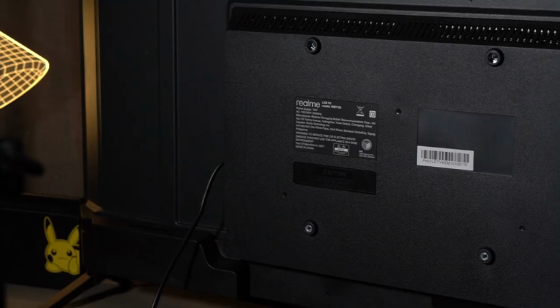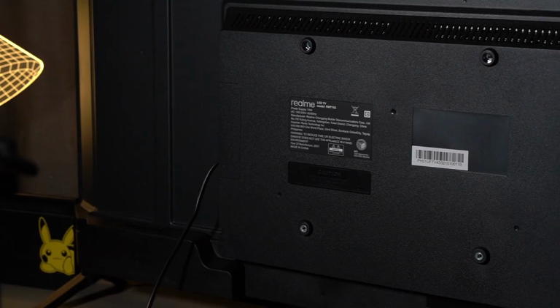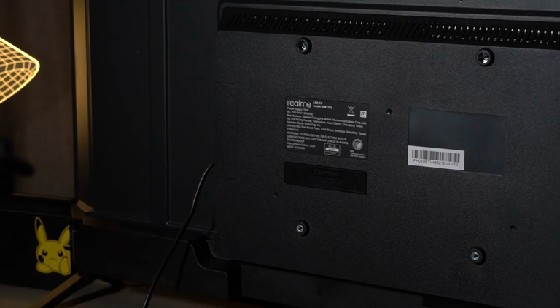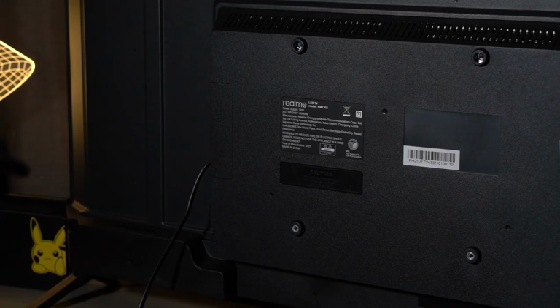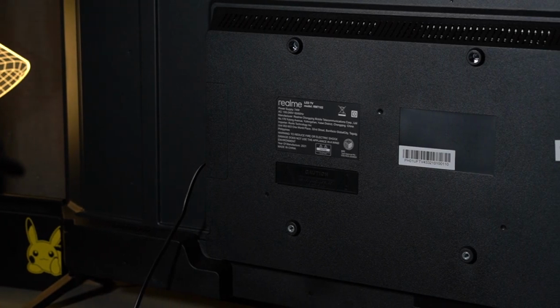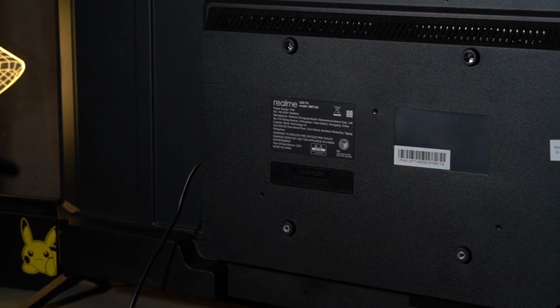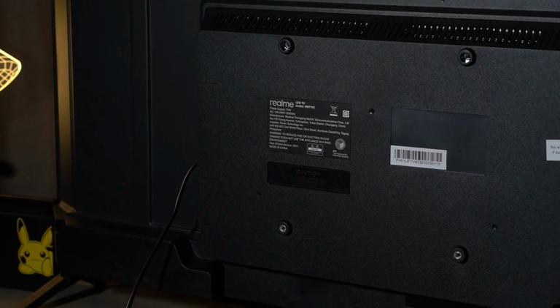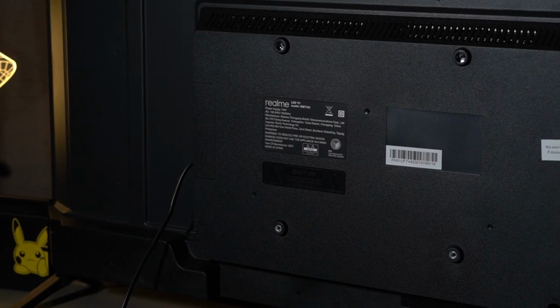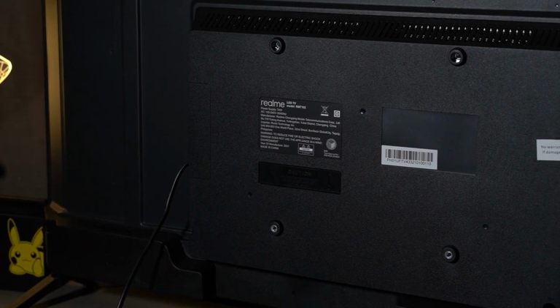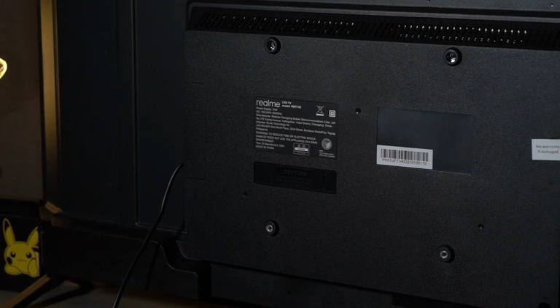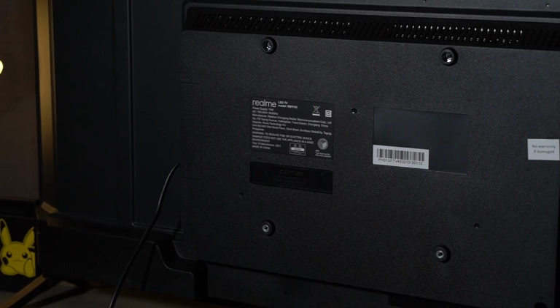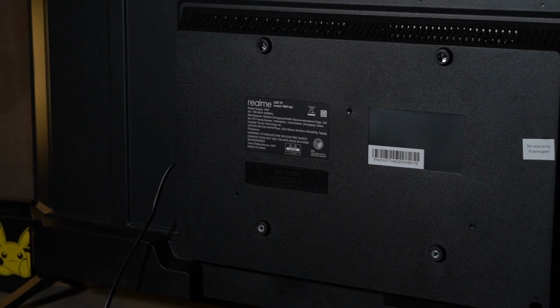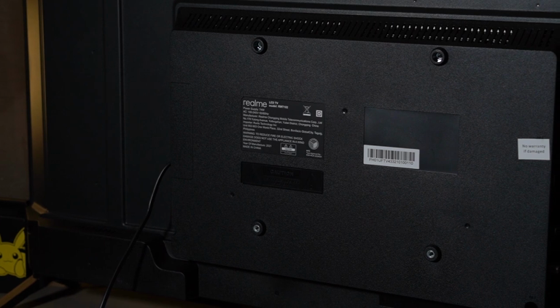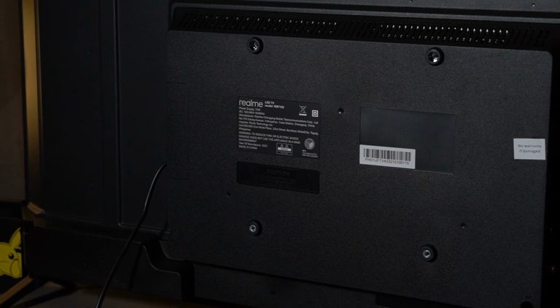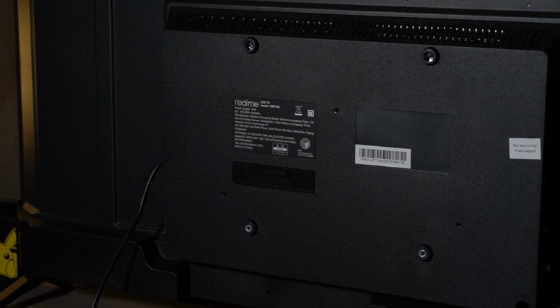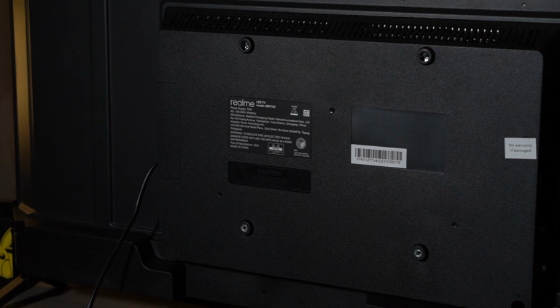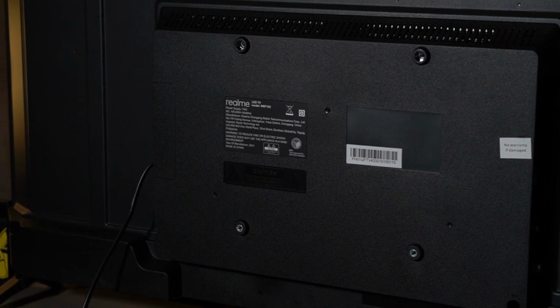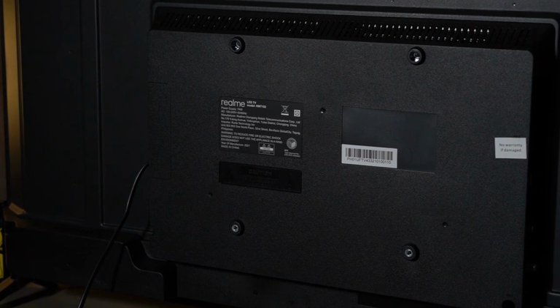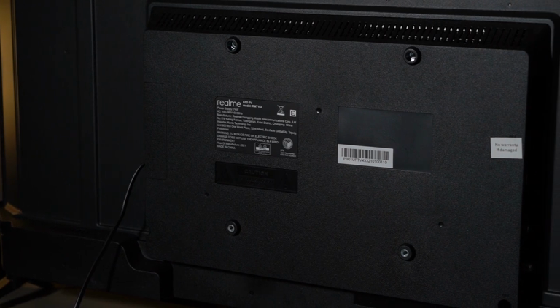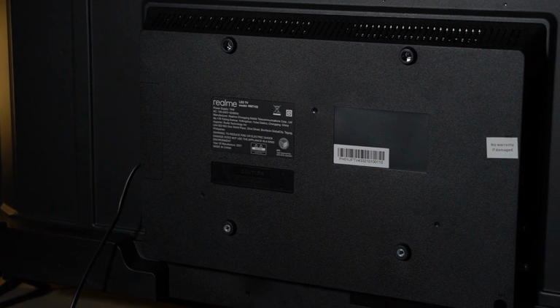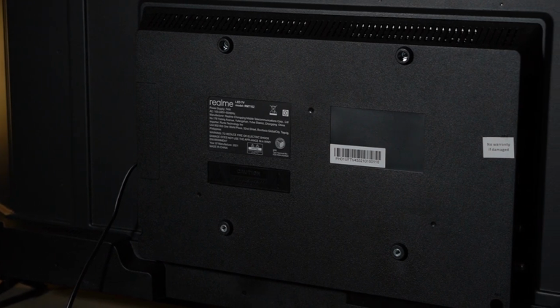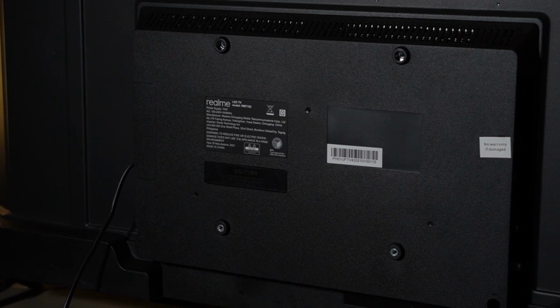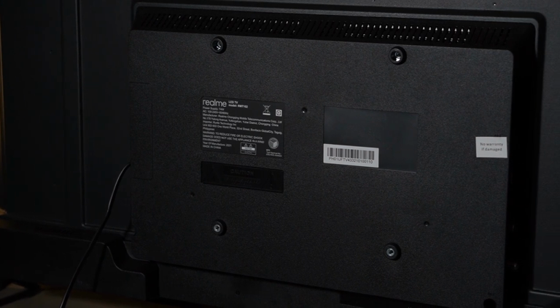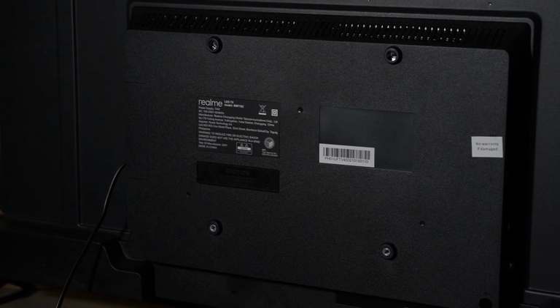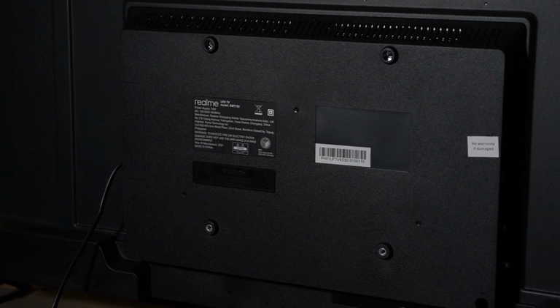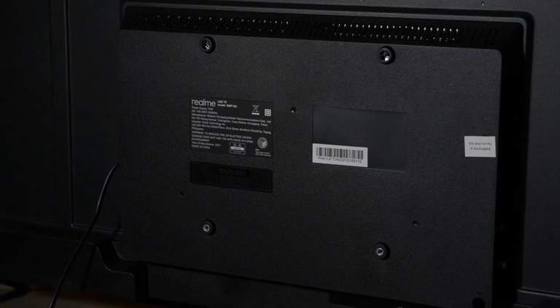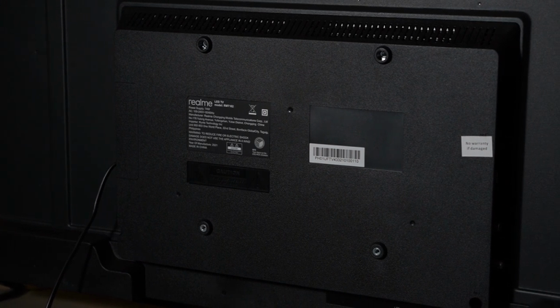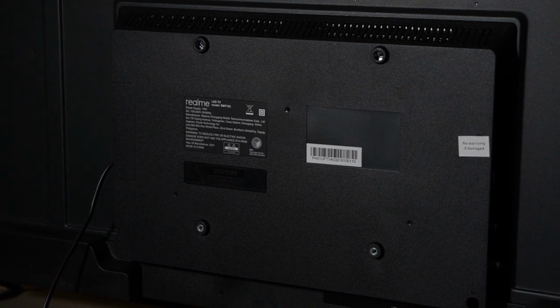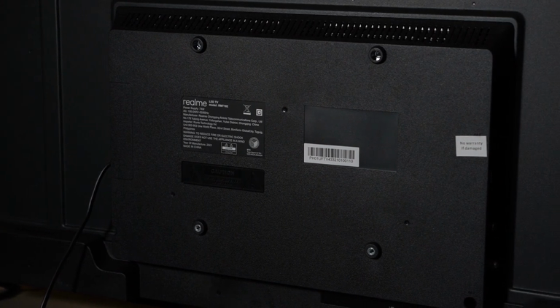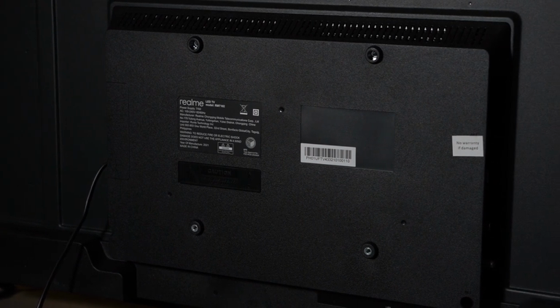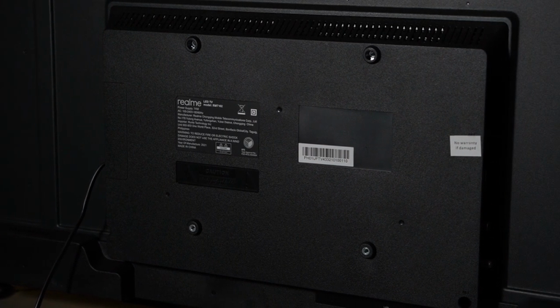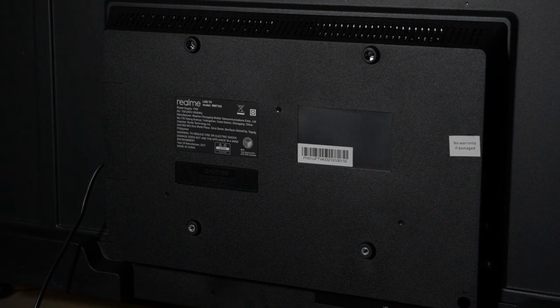And if you prefer hanging it on a wall, that's also possible and the Realme TV is compatible with the standard VESA bracket.